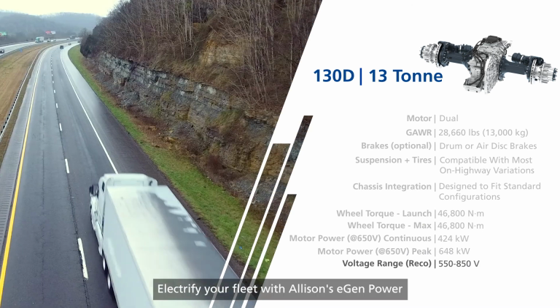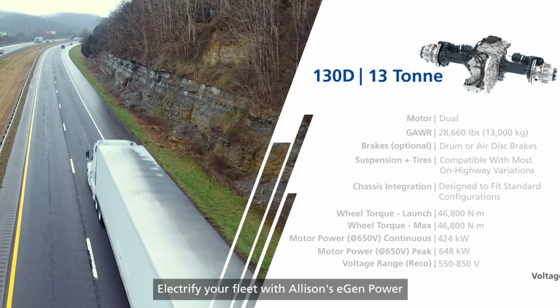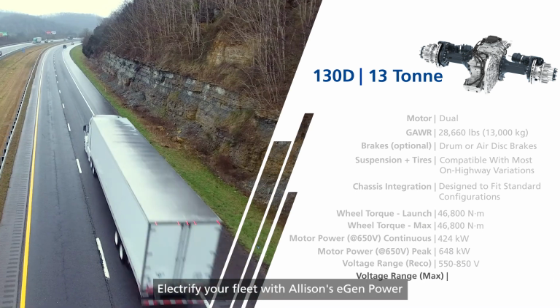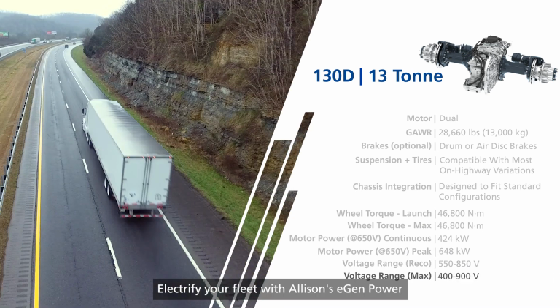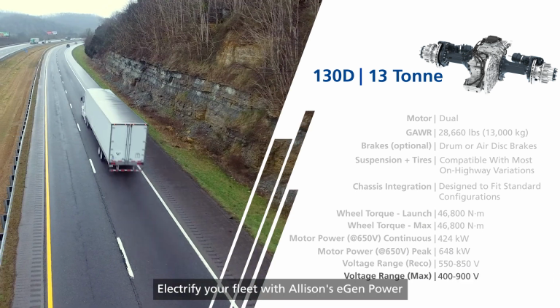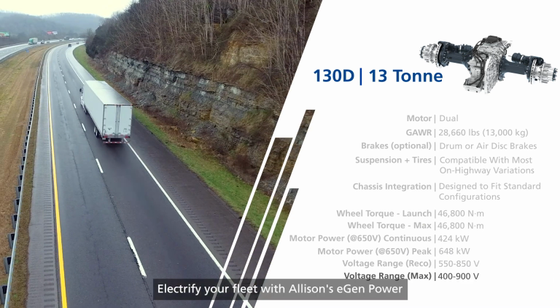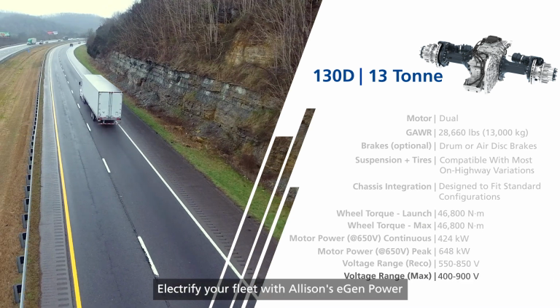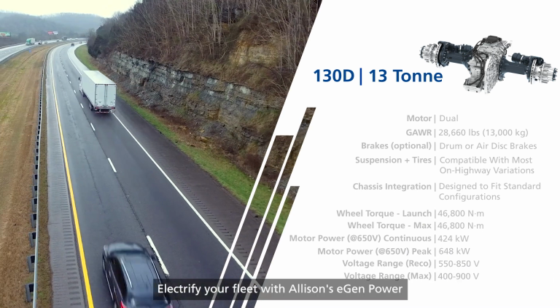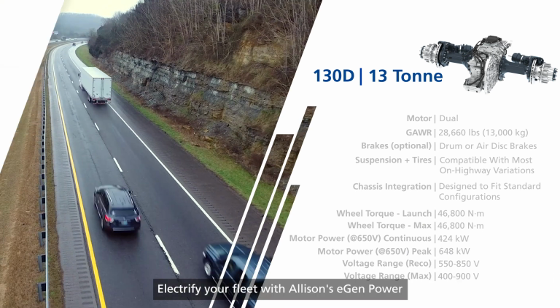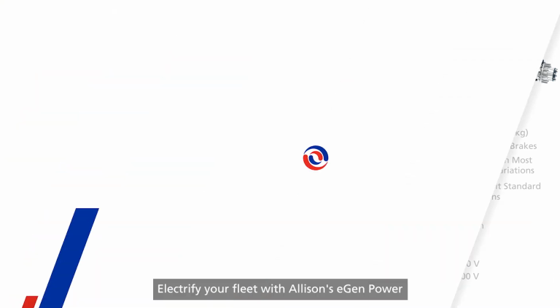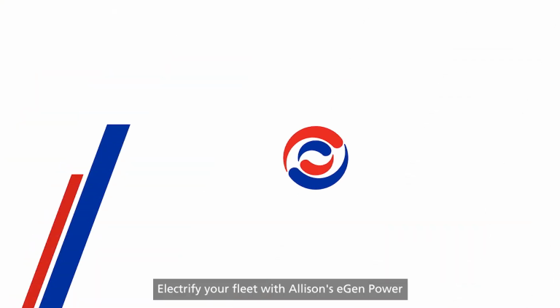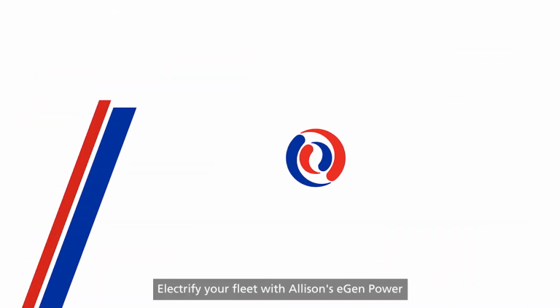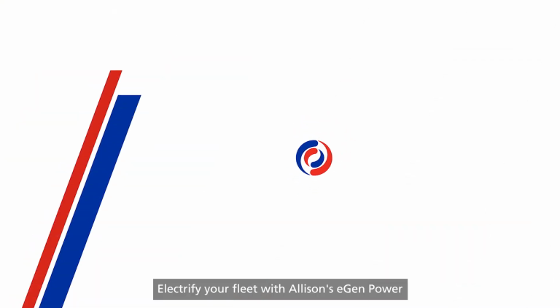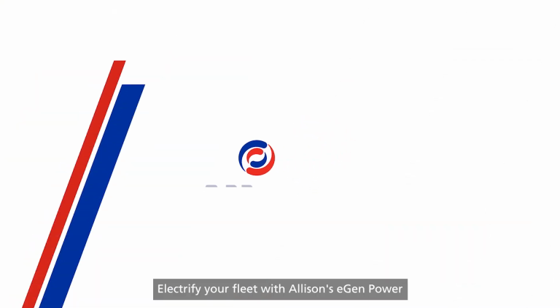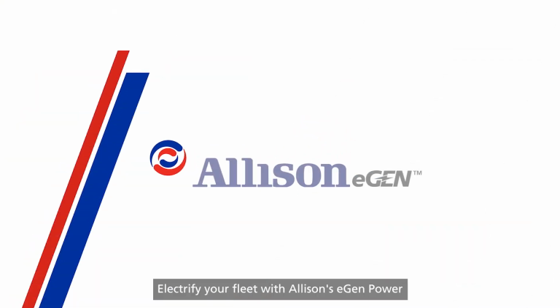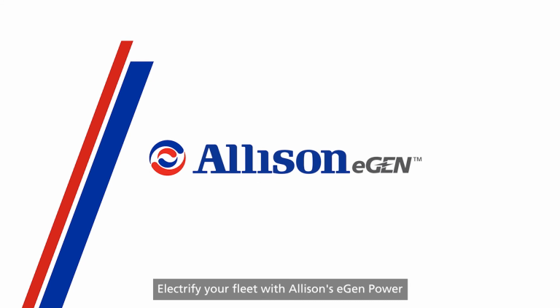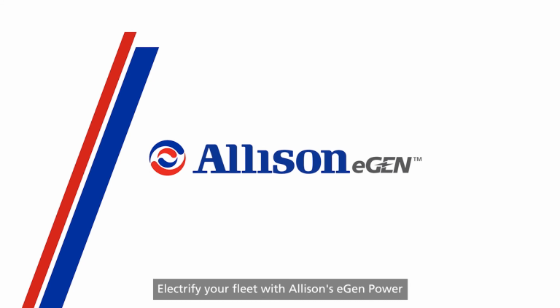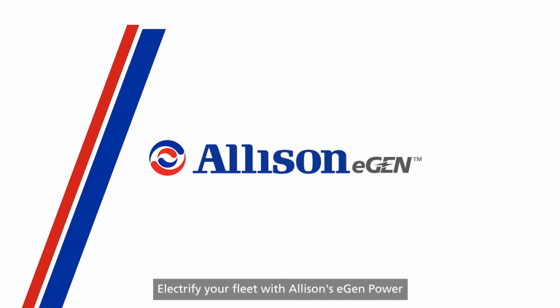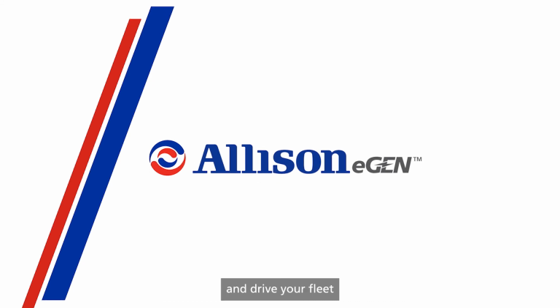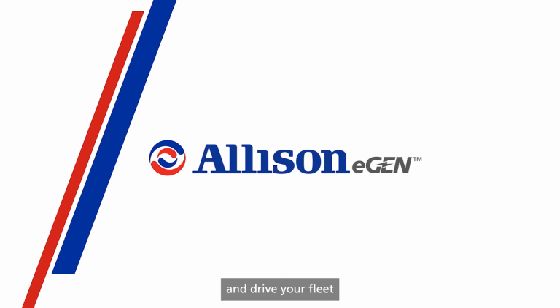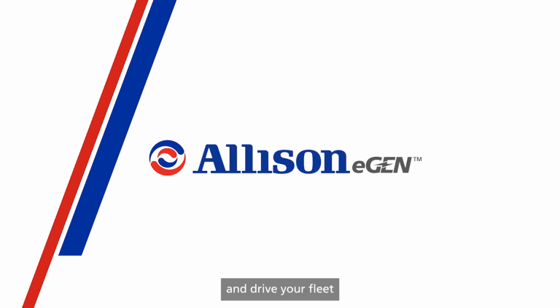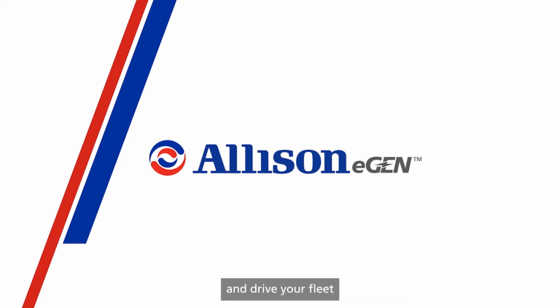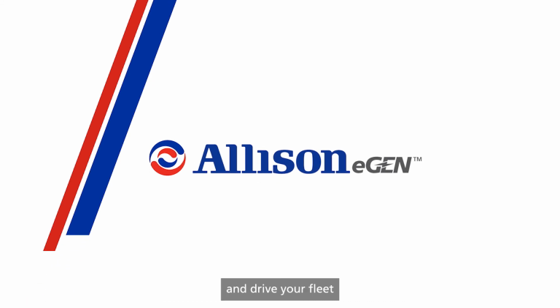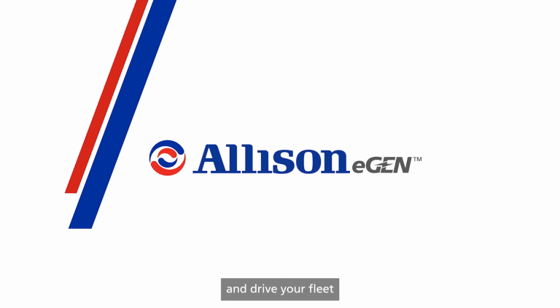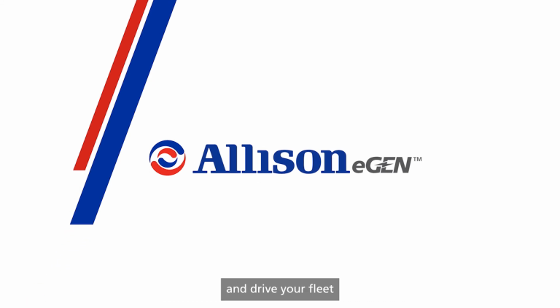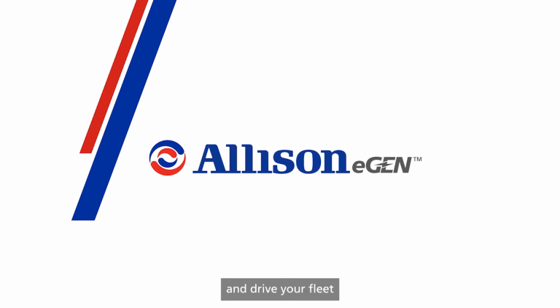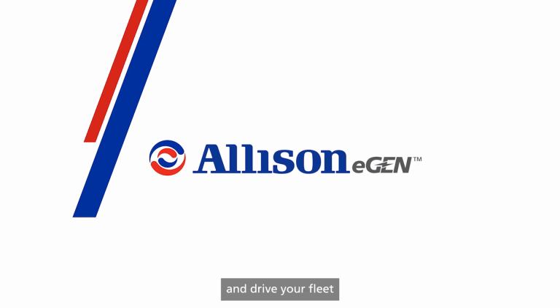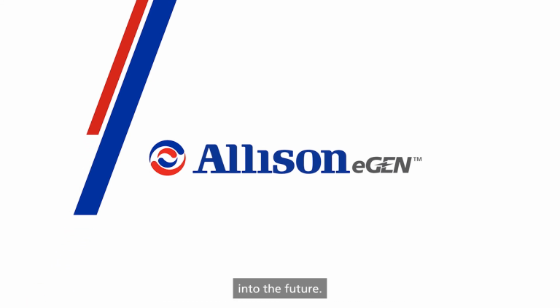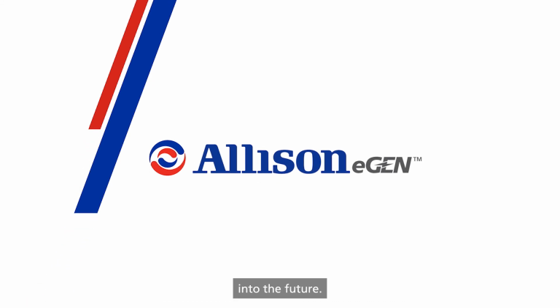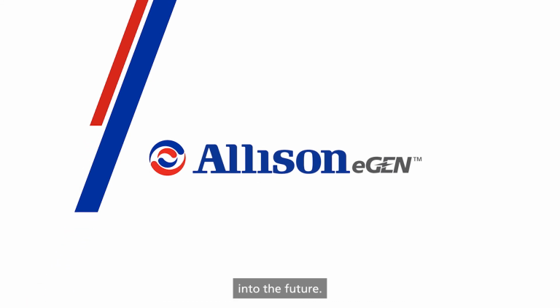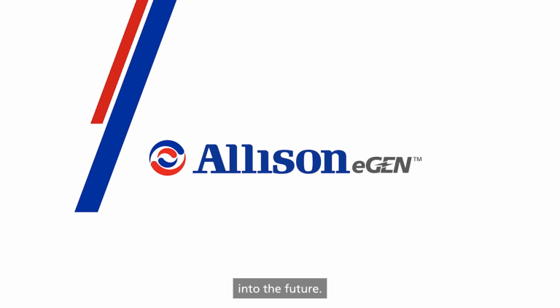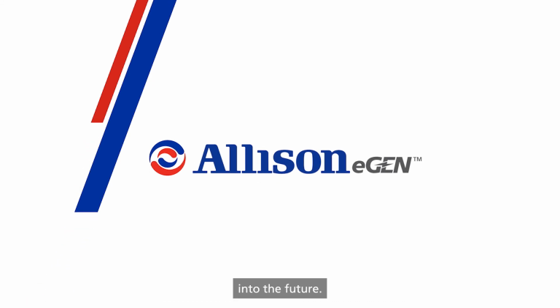Electrify your fleet with Allison's eGenPower and drive your fleet into the future.